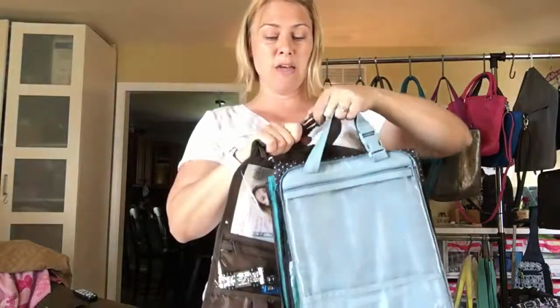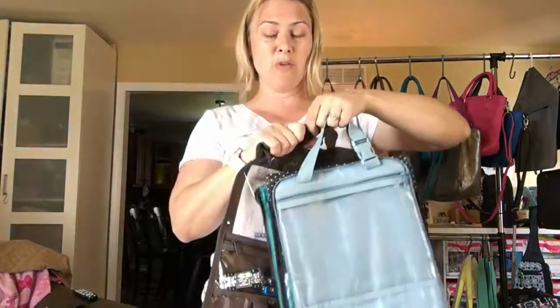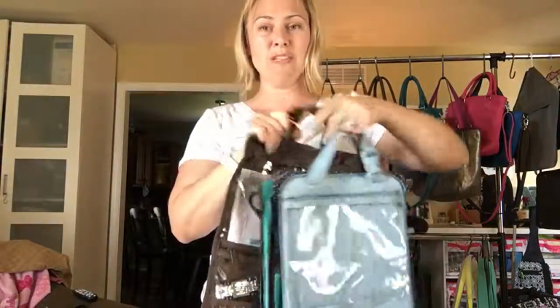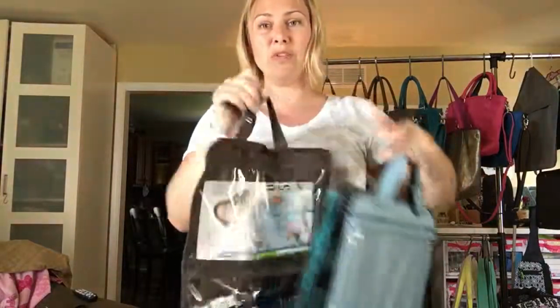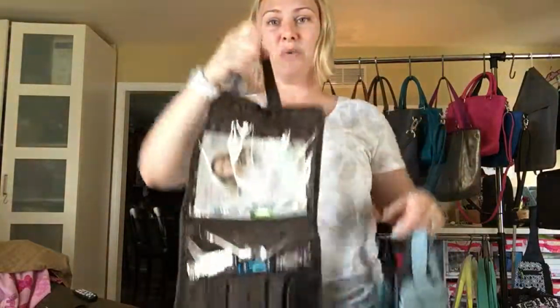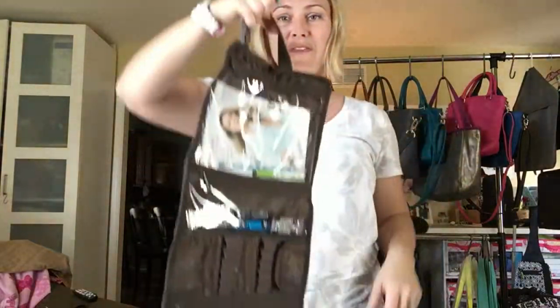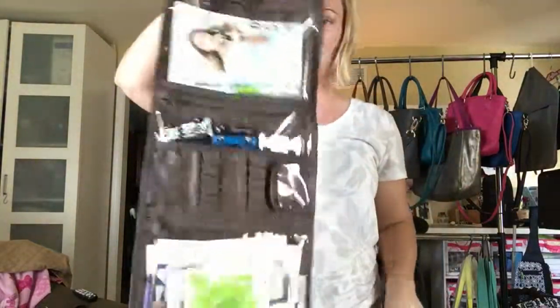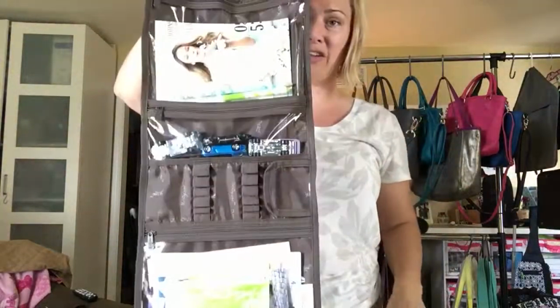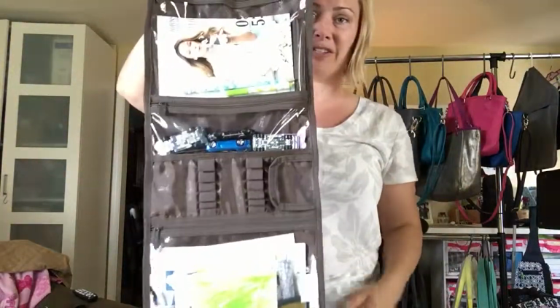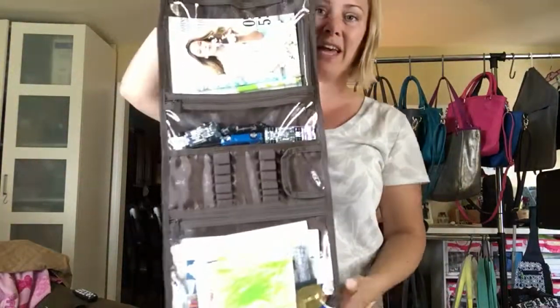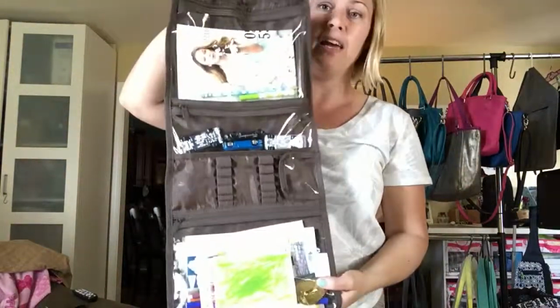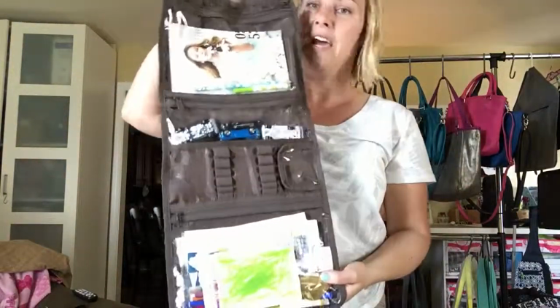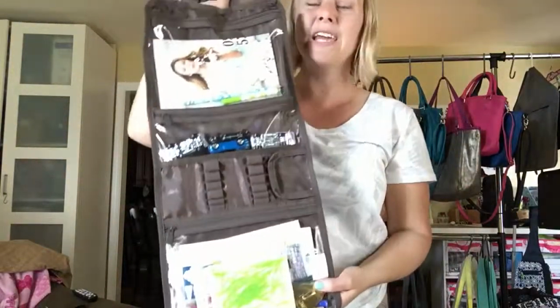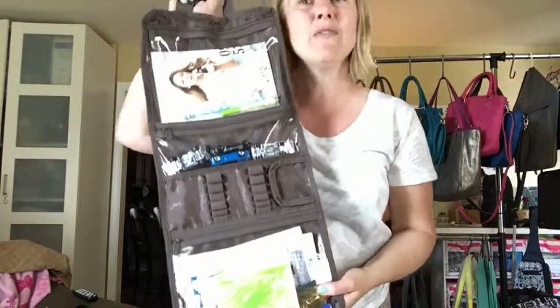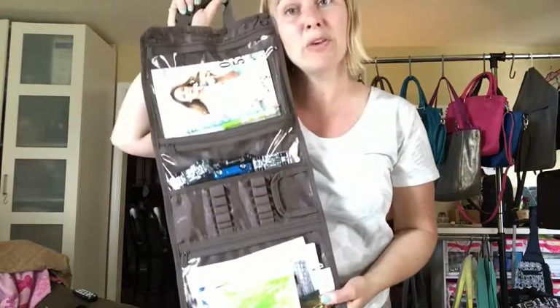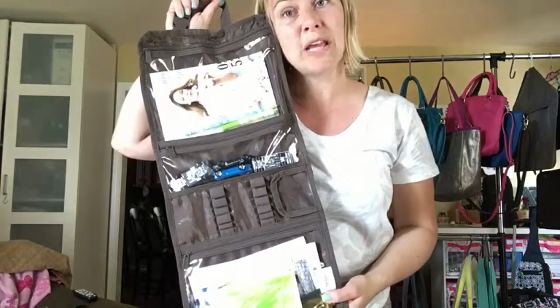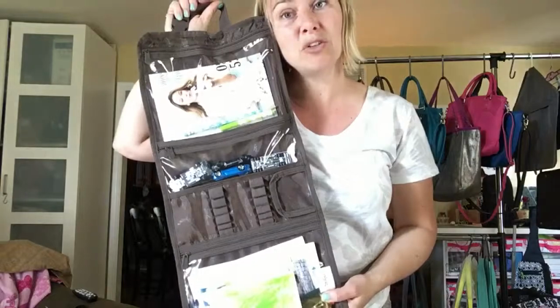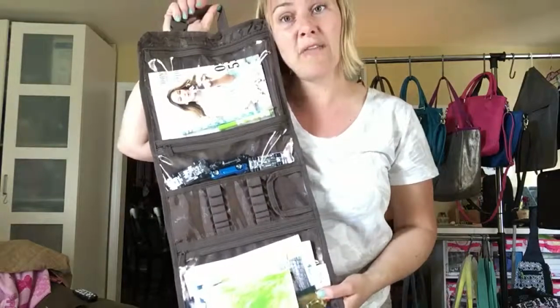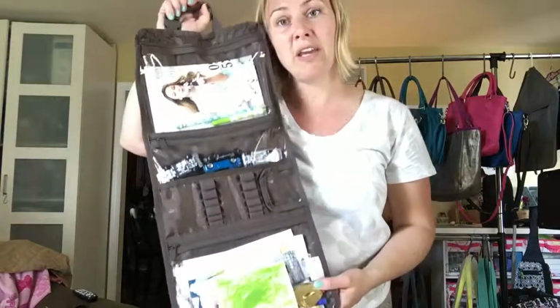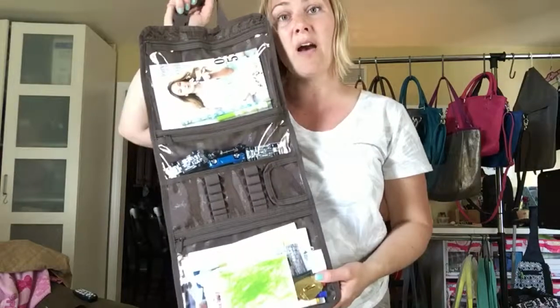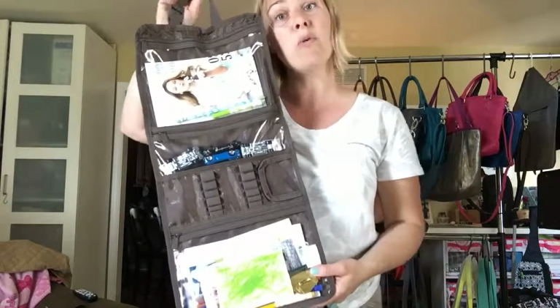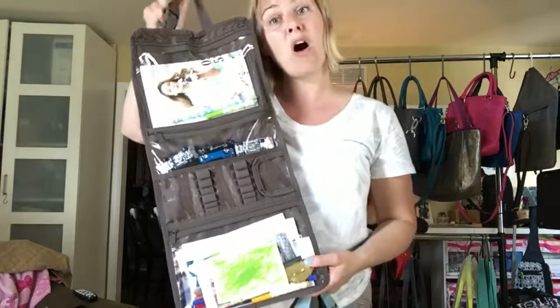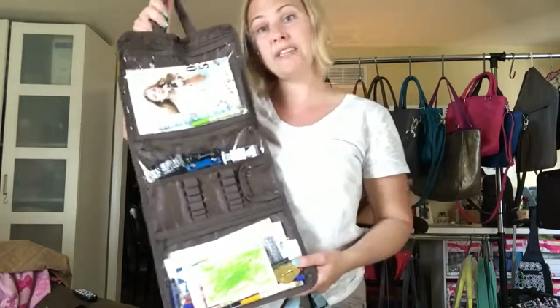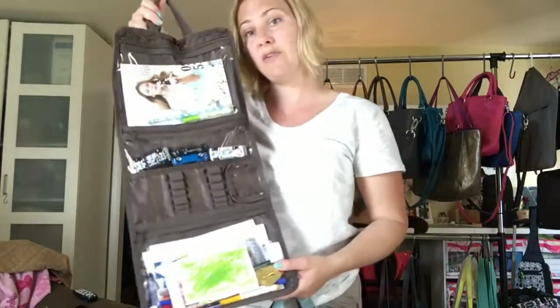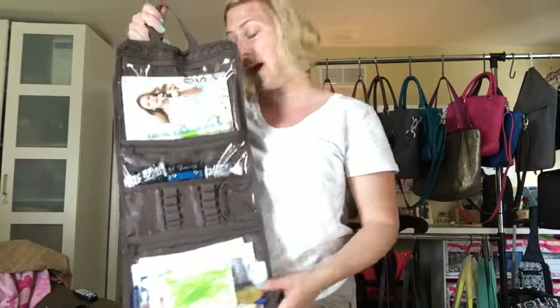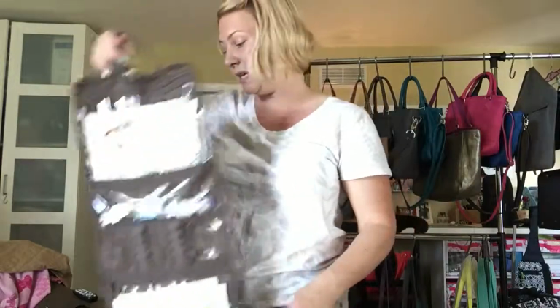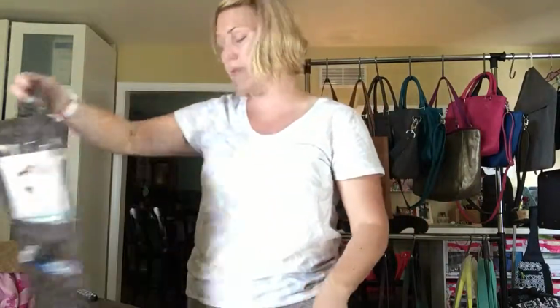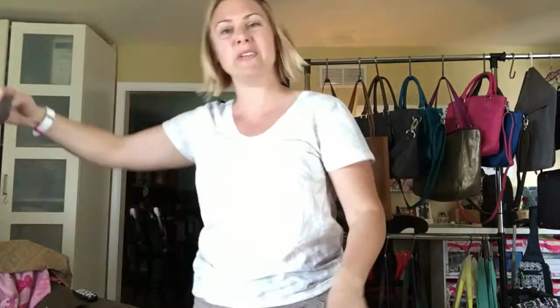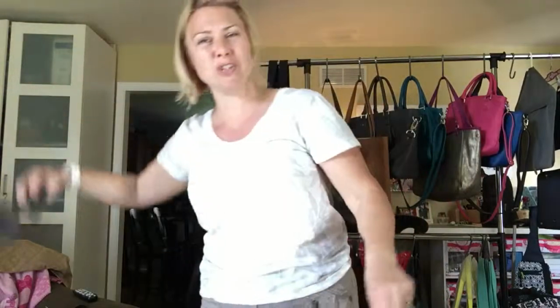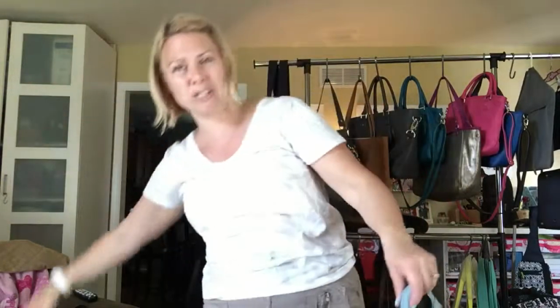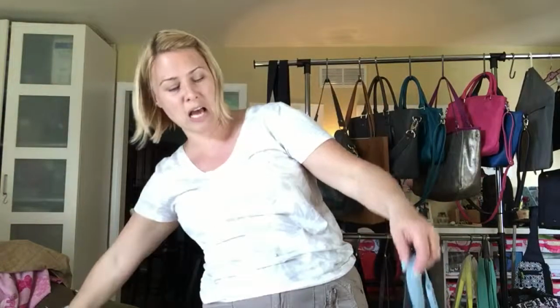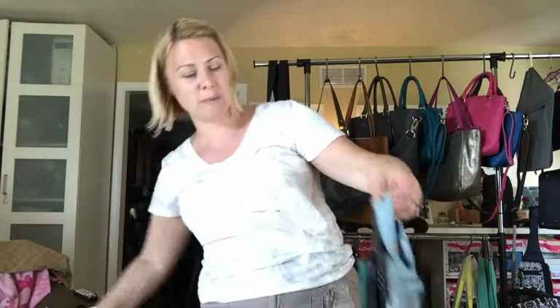This is only $25 and it can even be used as a traveling mobile office if you need to keep your business cards and documents.